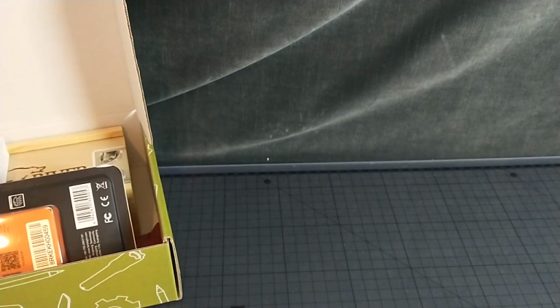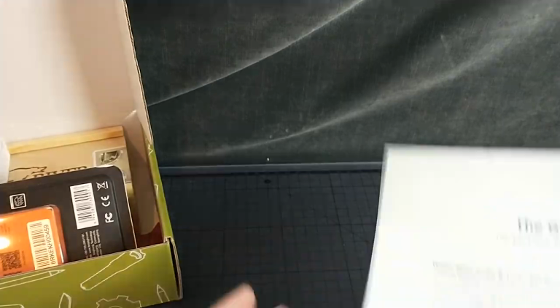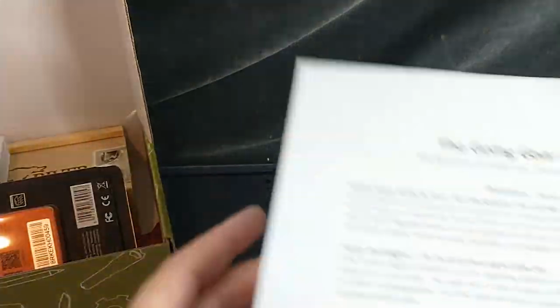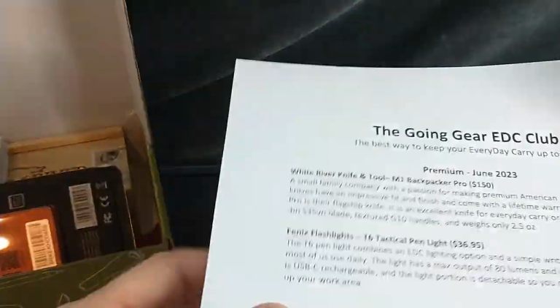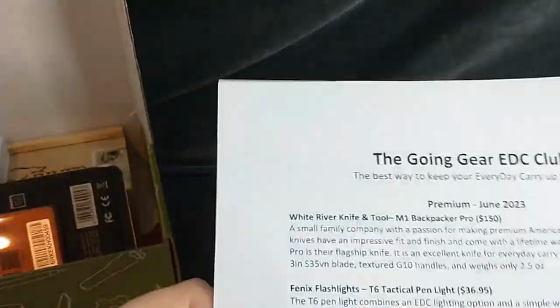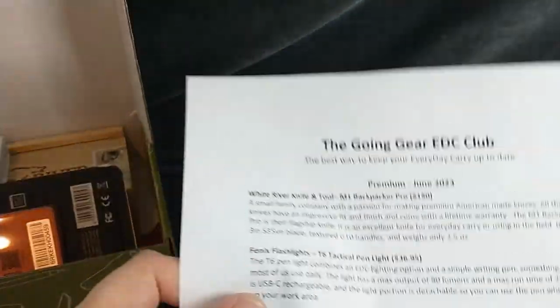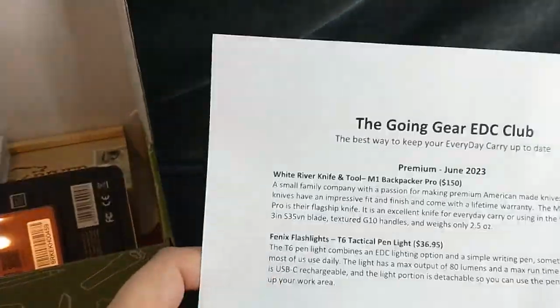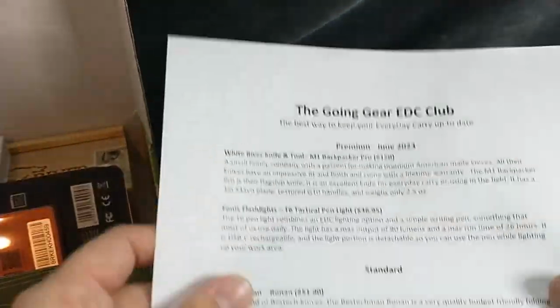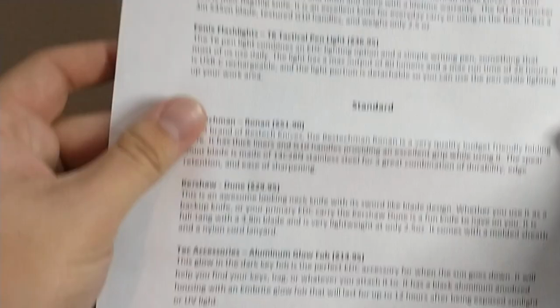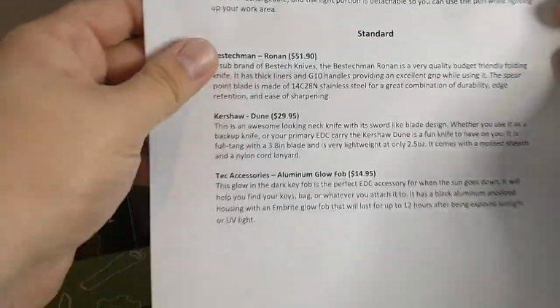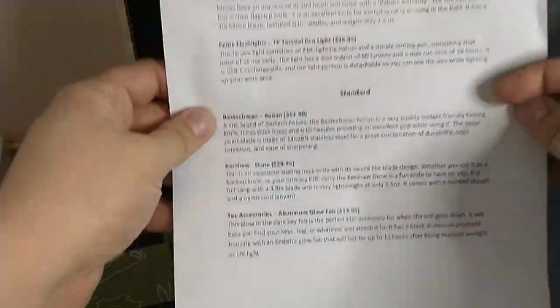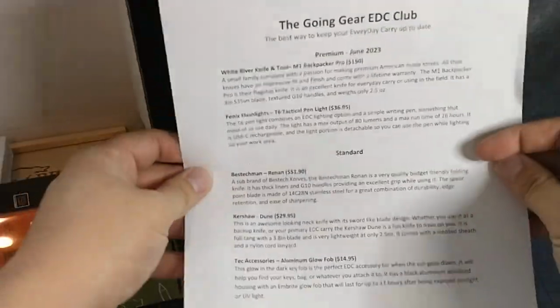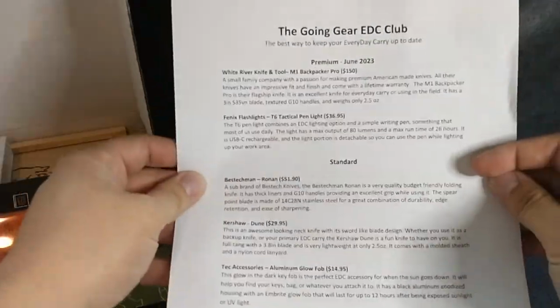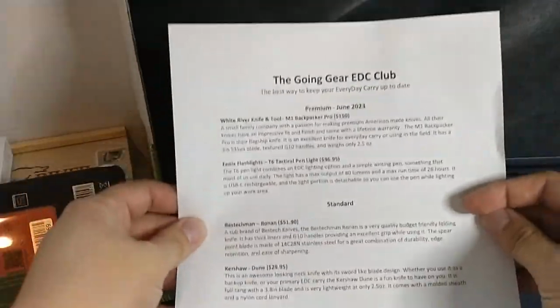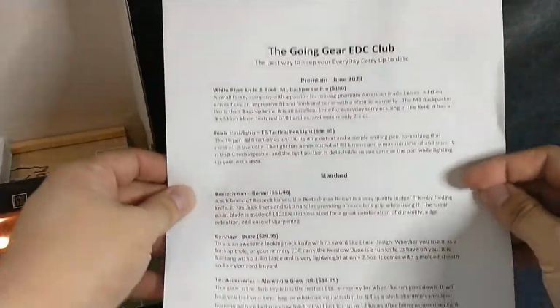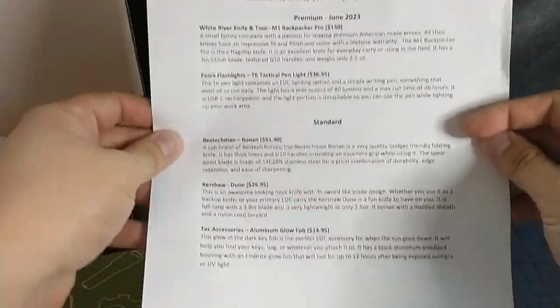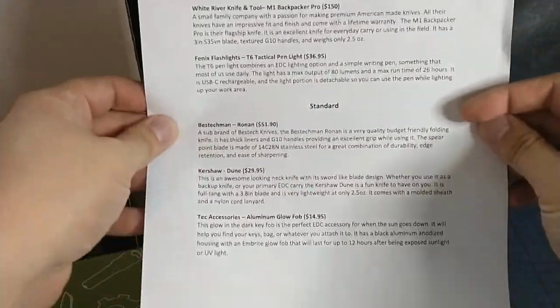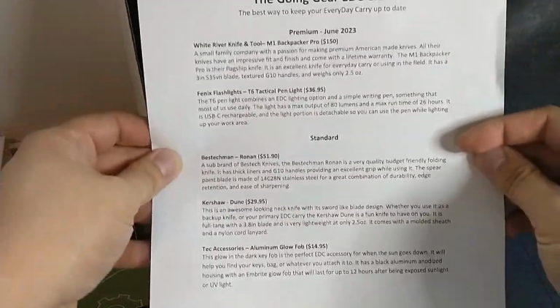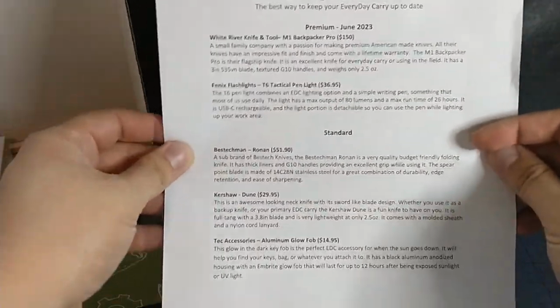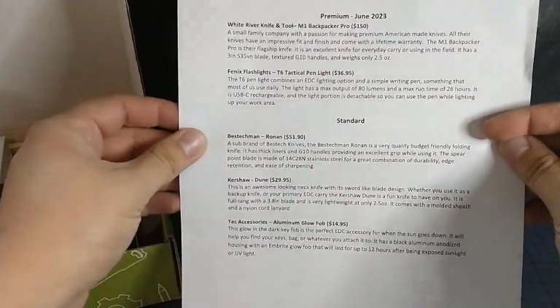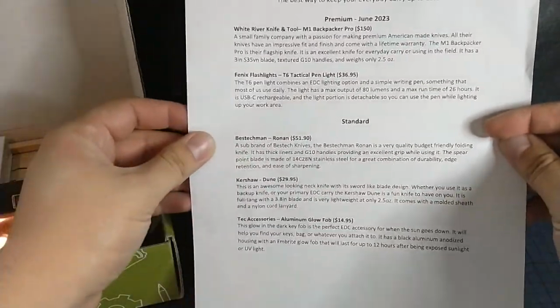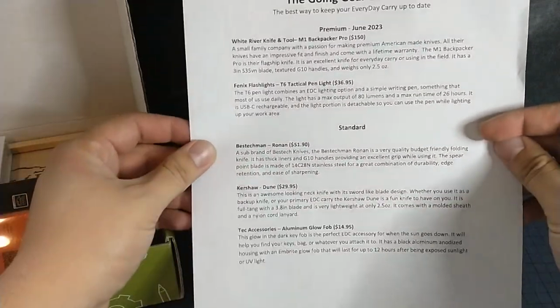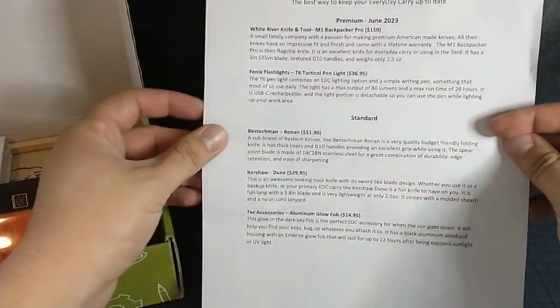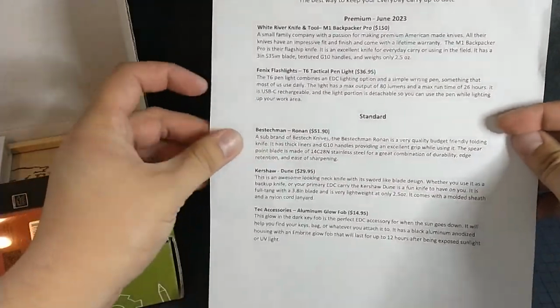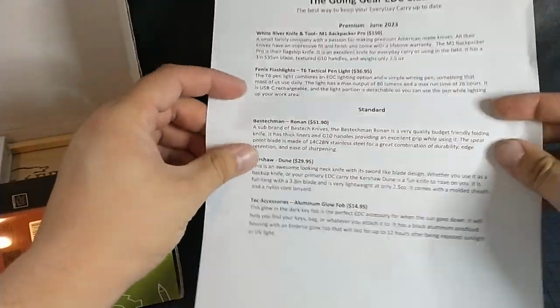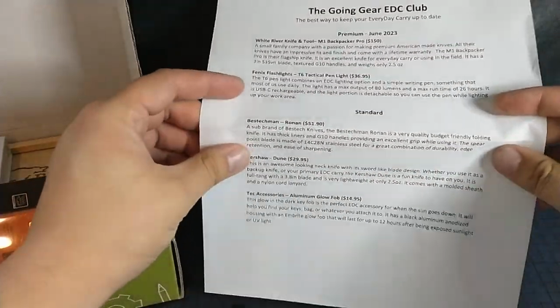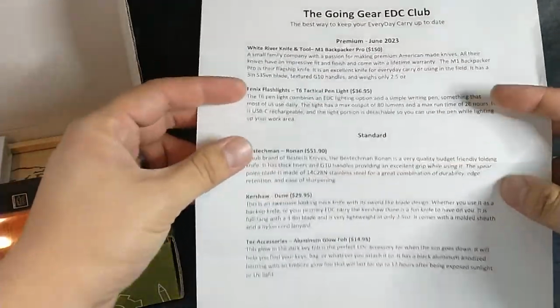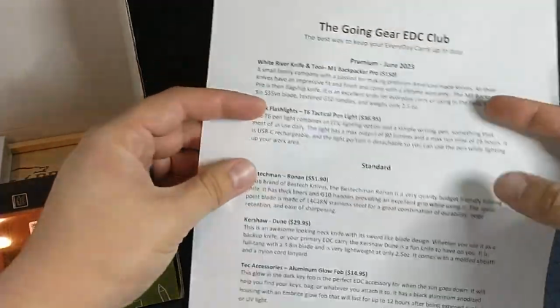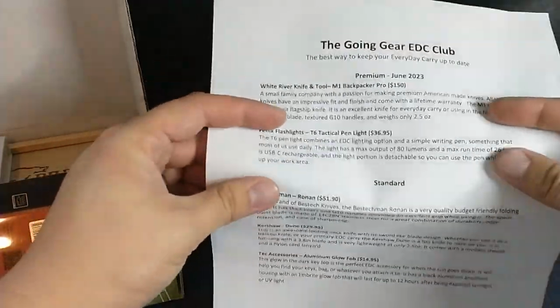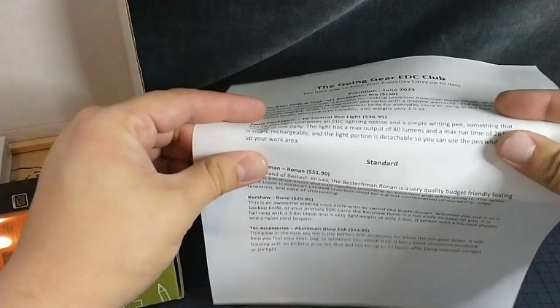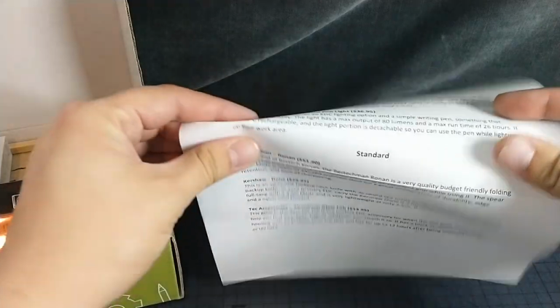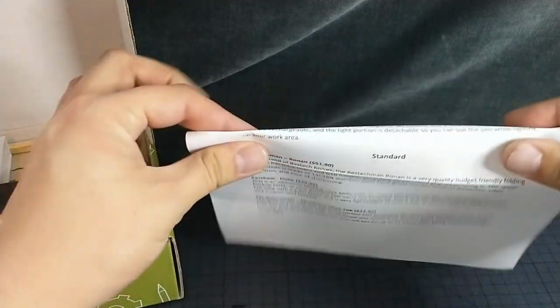Oh, that's exciting. Going Gear ADC Club. Okay, yeah, premium. But let's mess with the standard first, right?